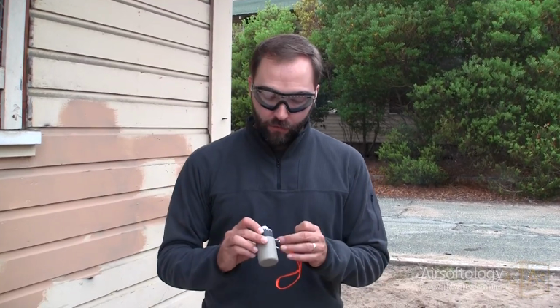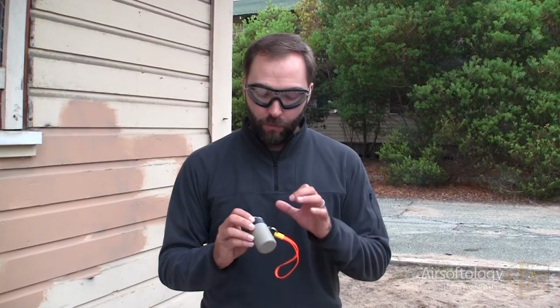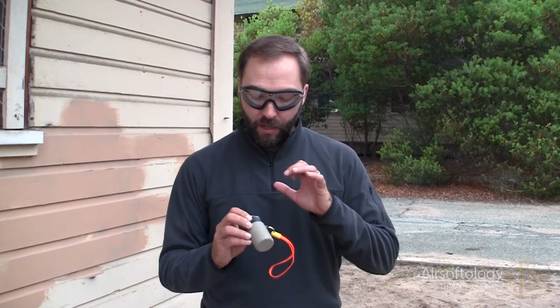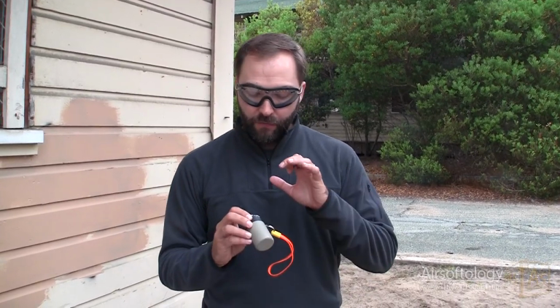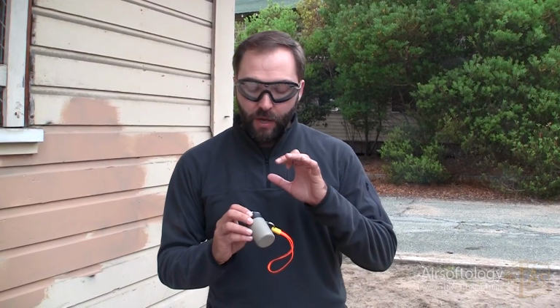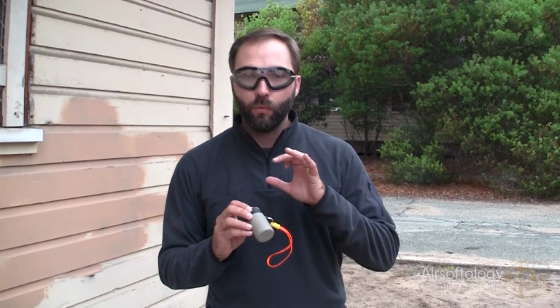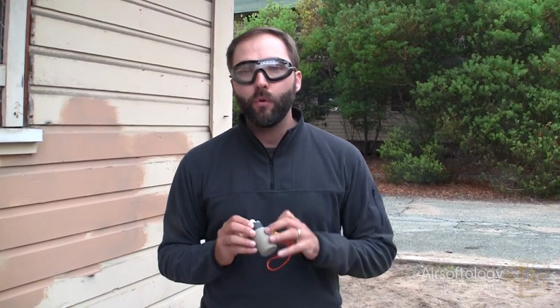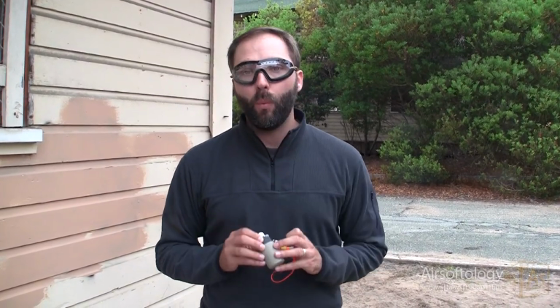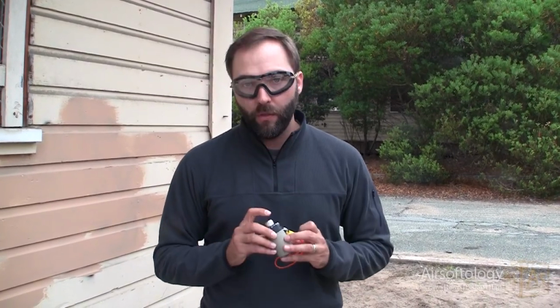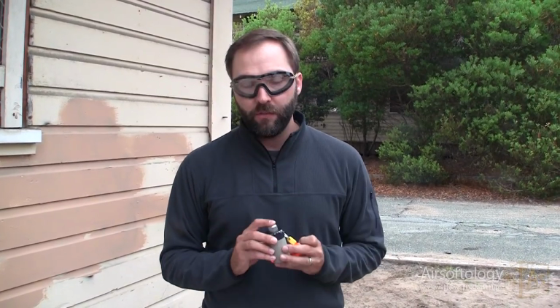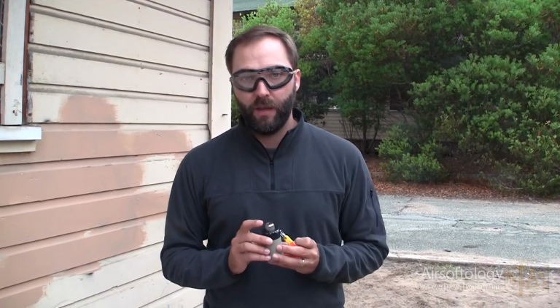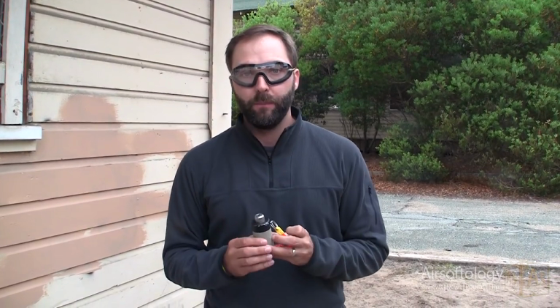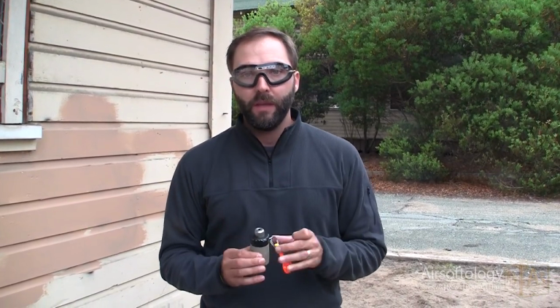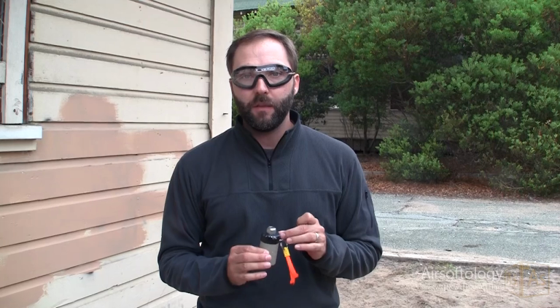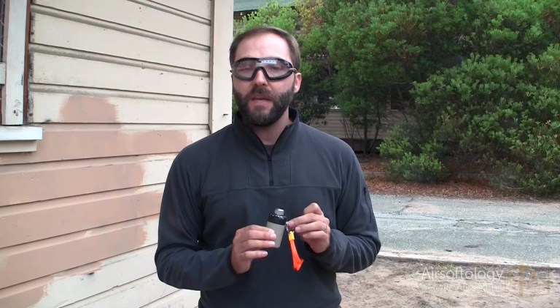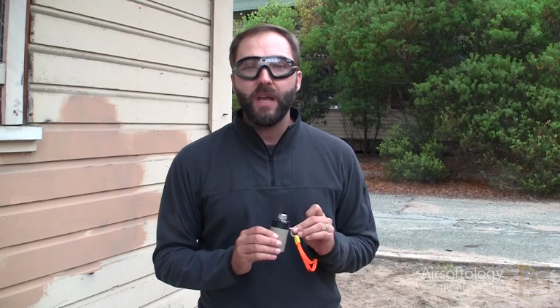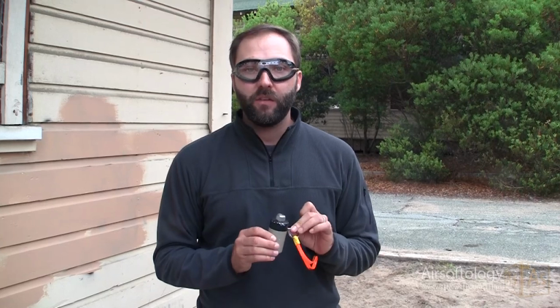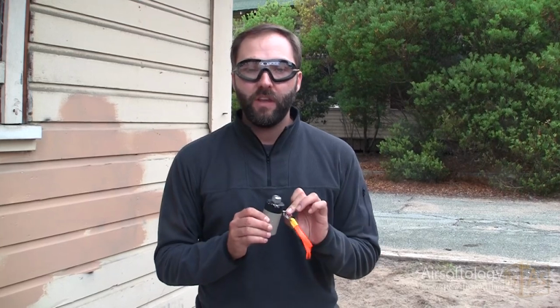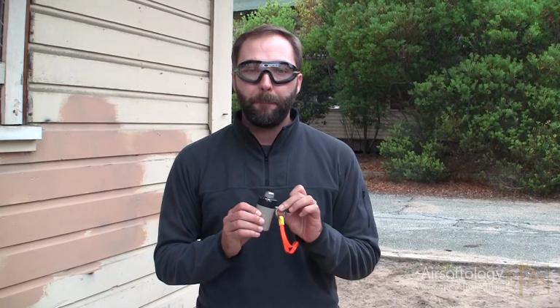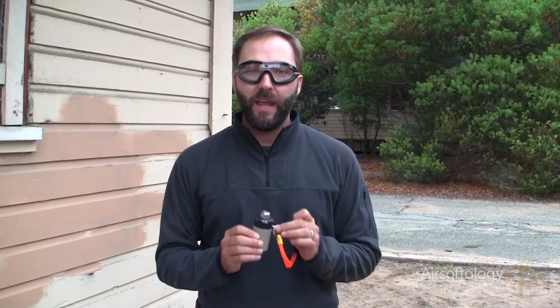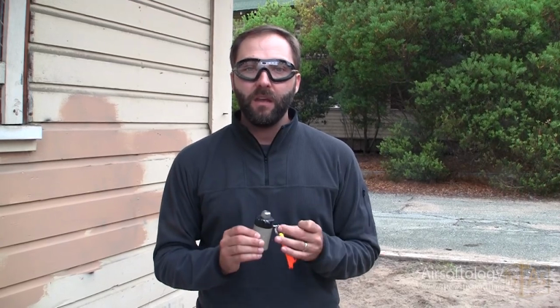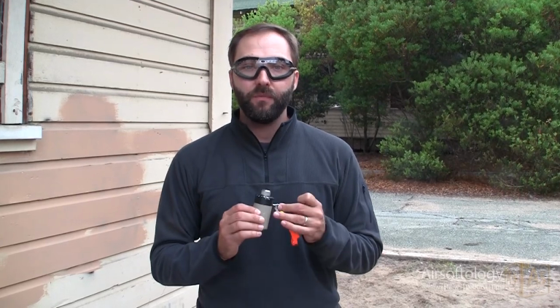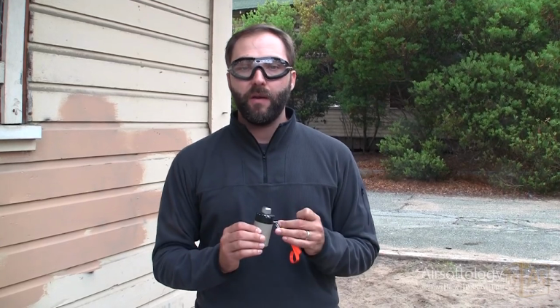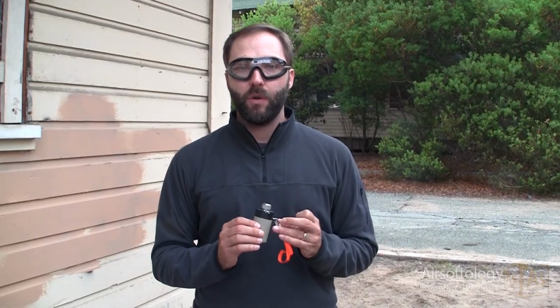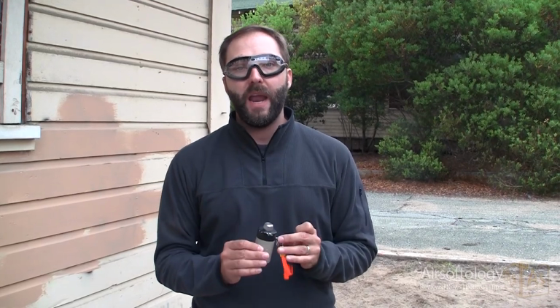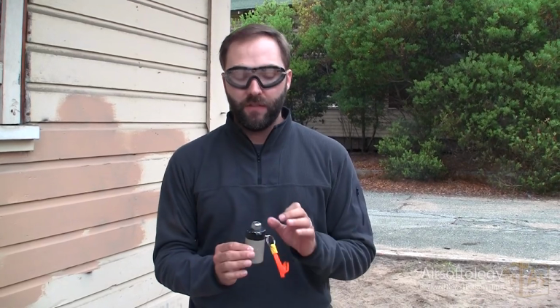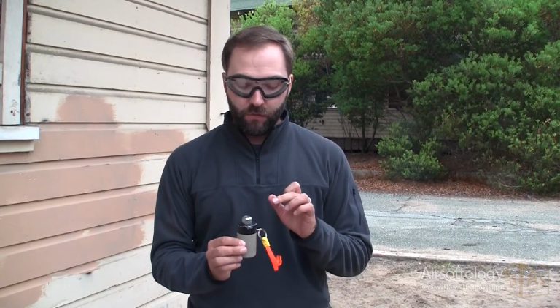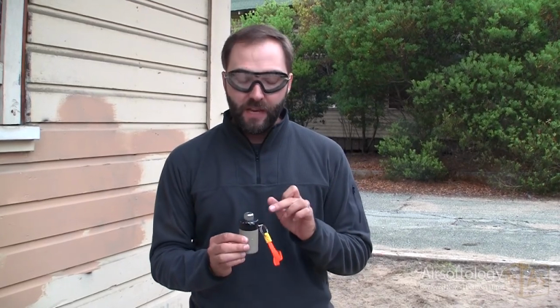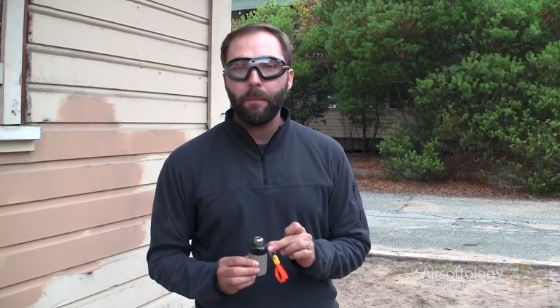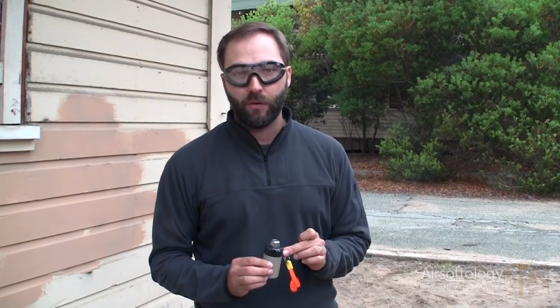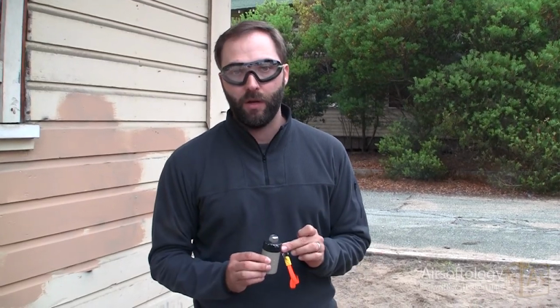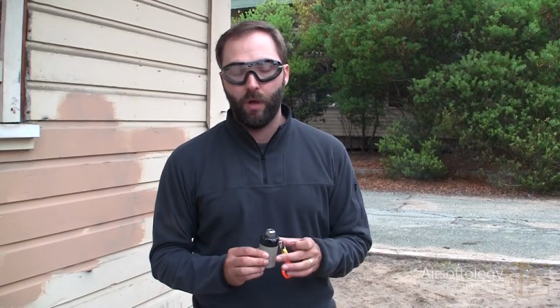If you guys are wondering what this is, the BFG-X is a blank firing grenade. This one is an impact-rated one.